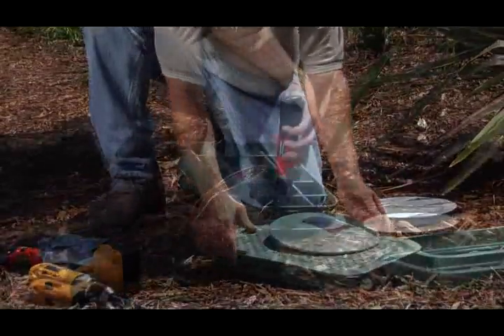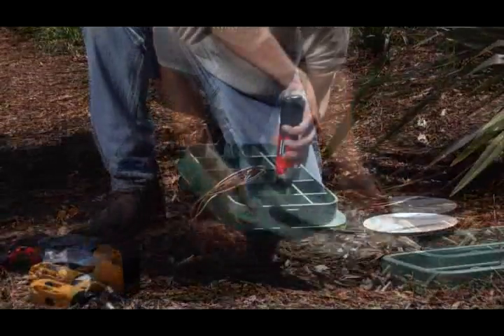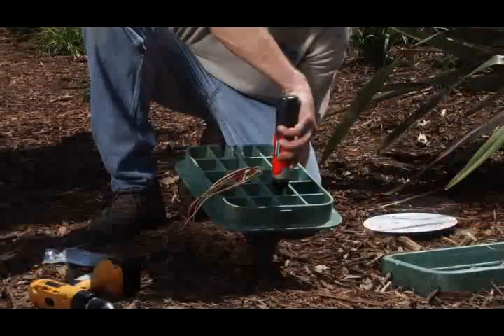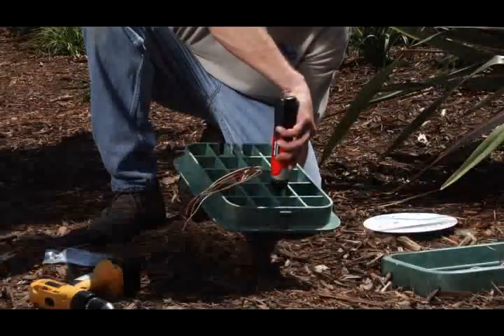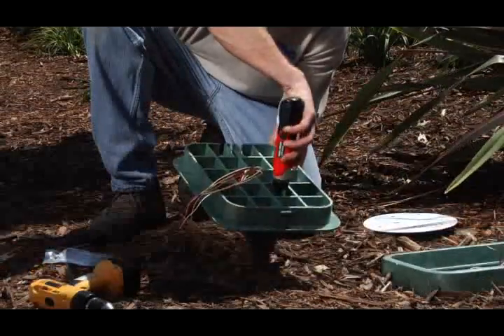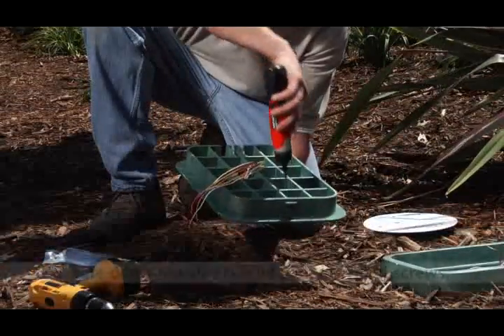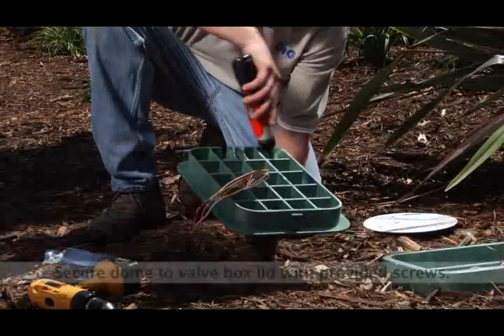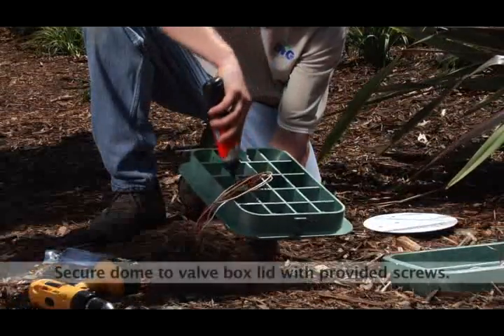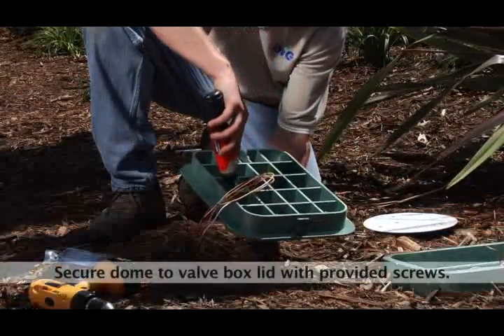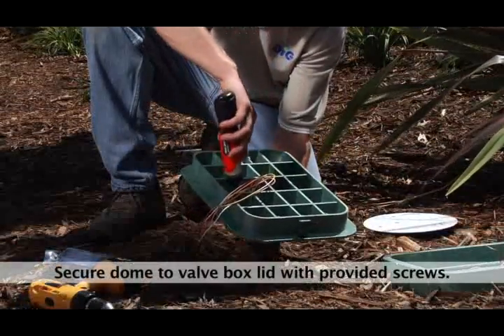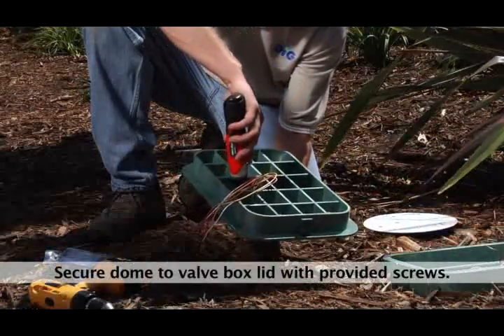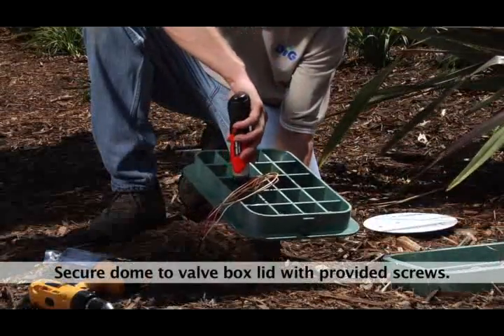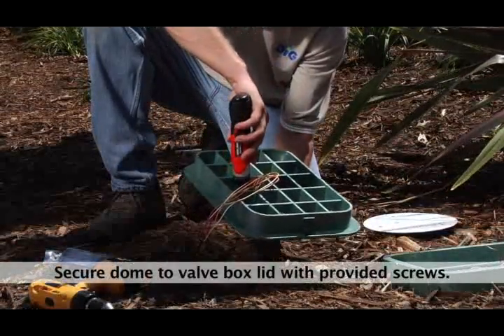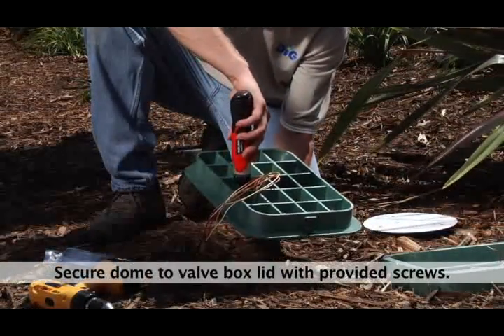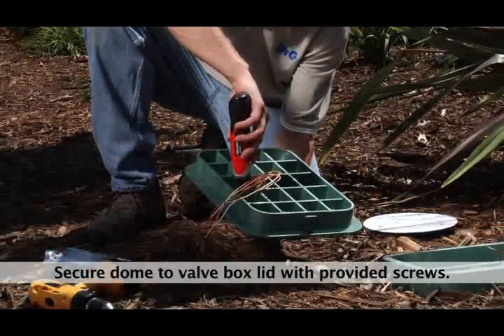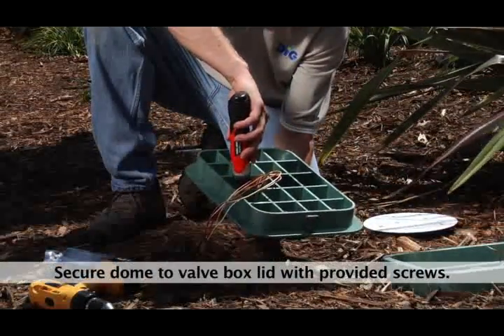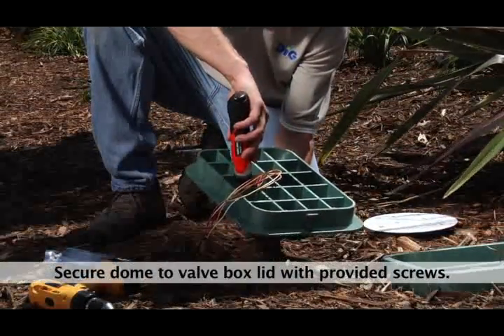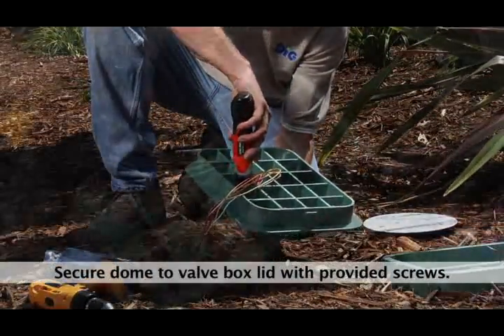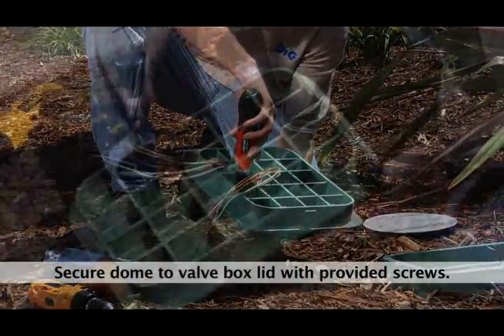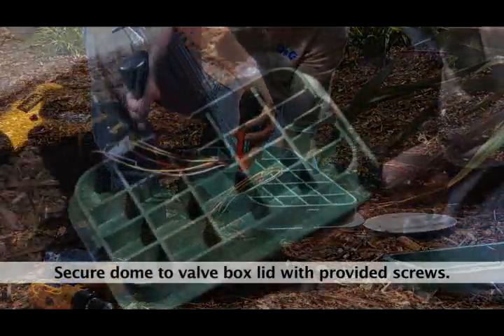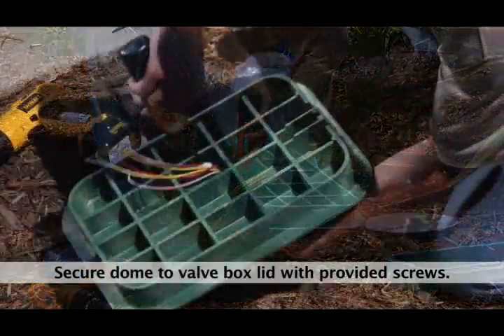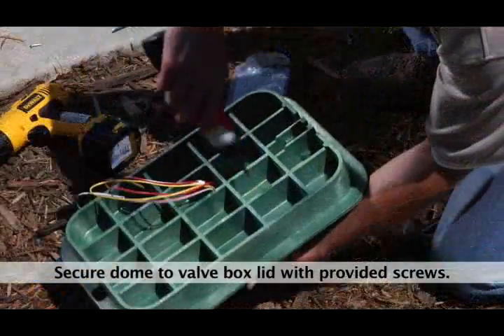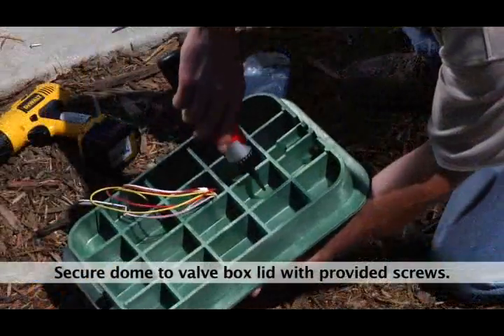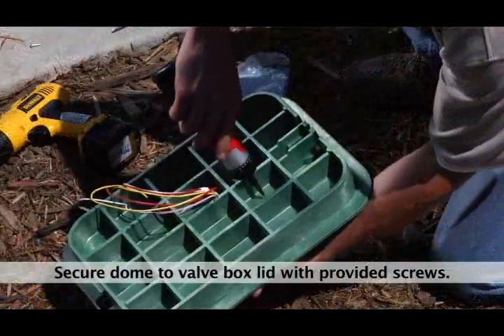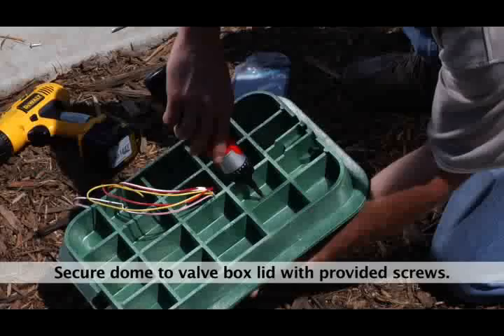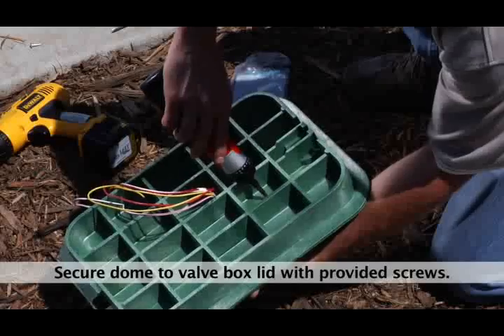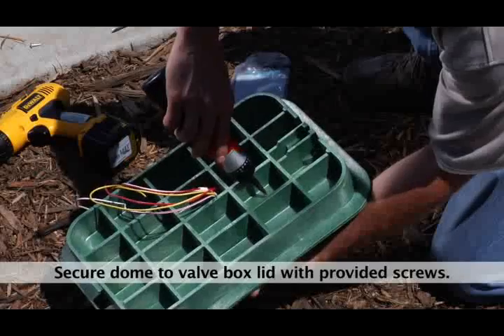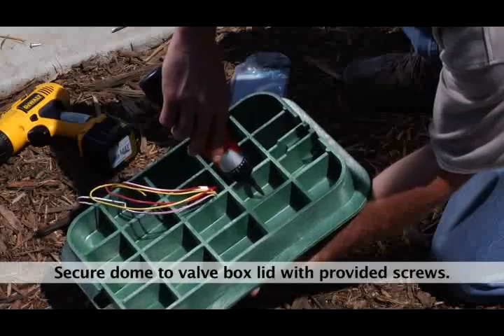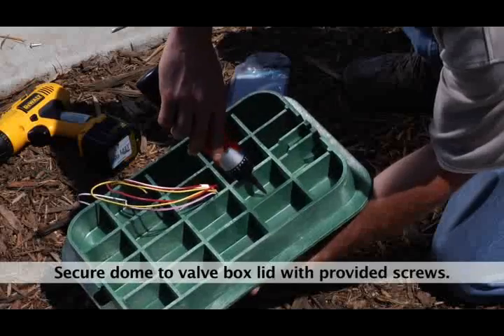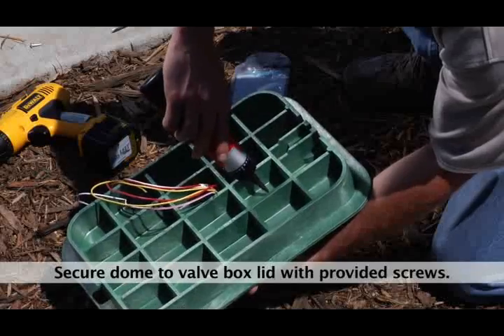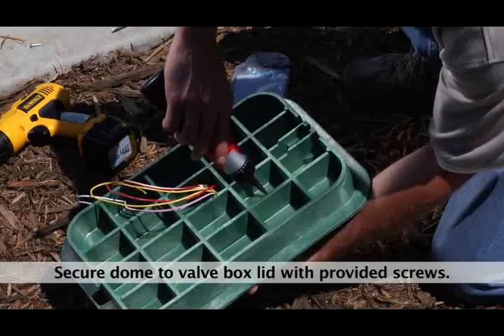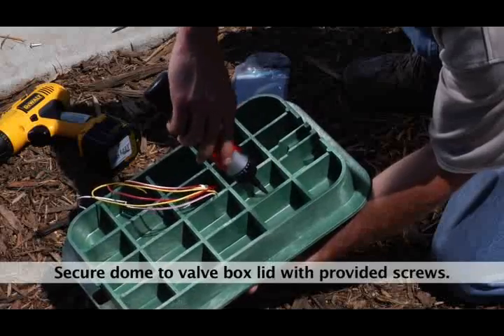Step 3. Secure the mounting dome to the valve box lid with the screws provided.